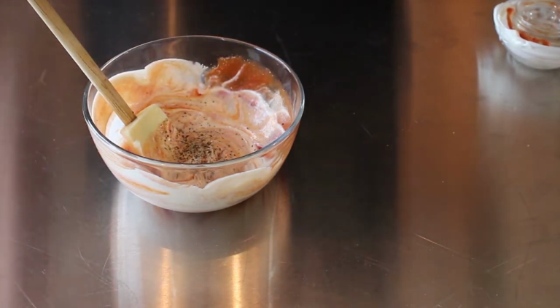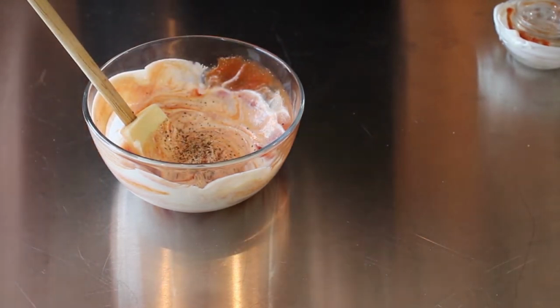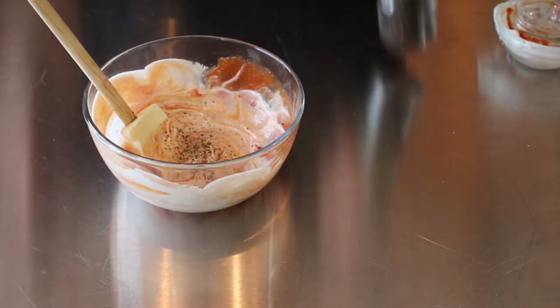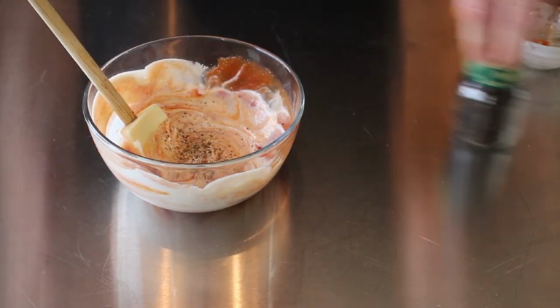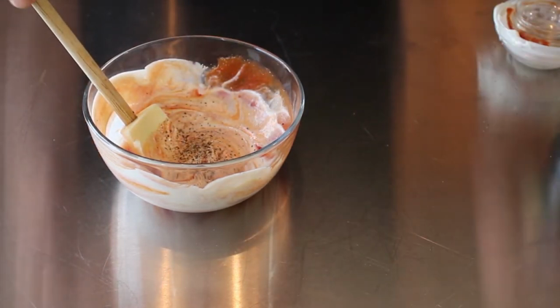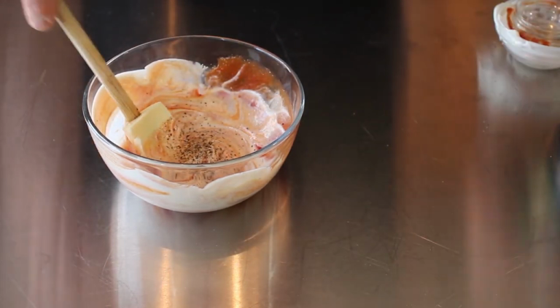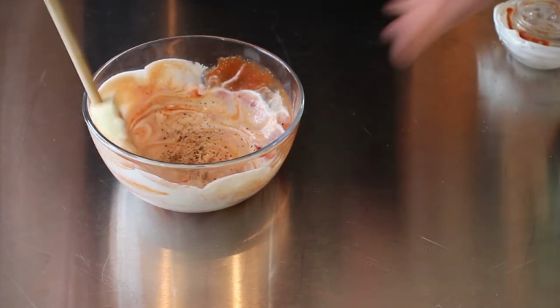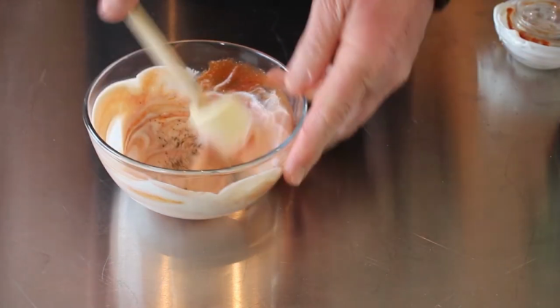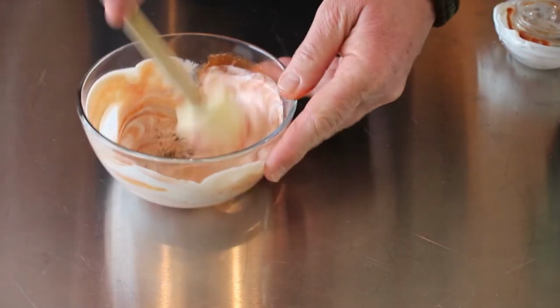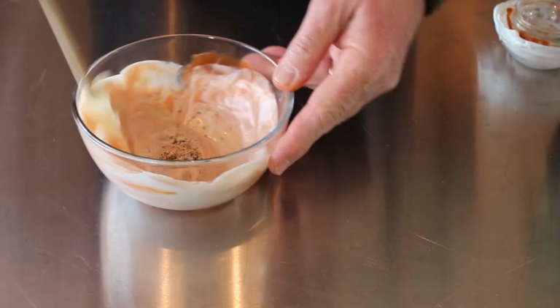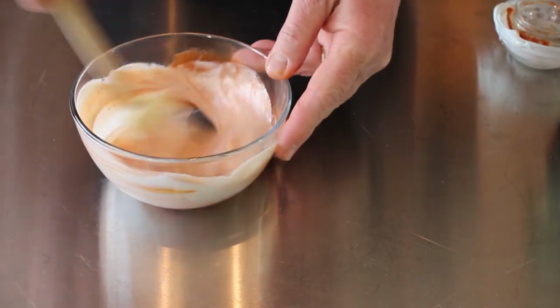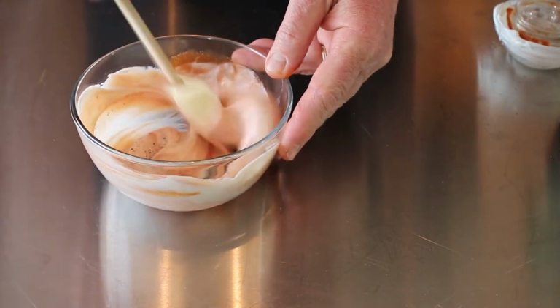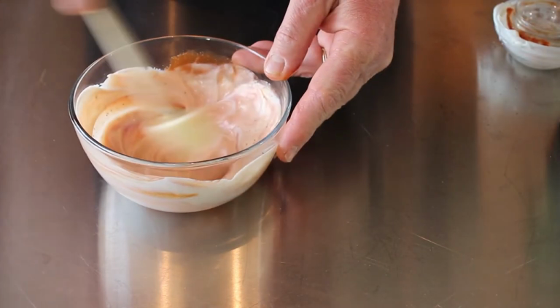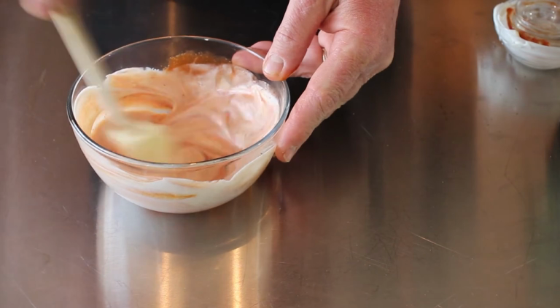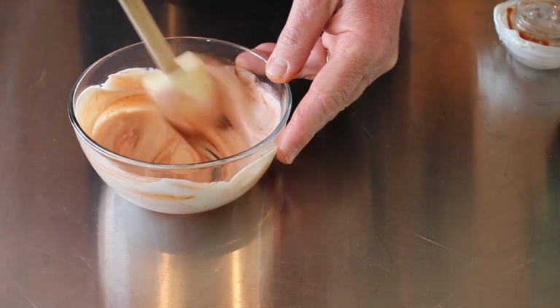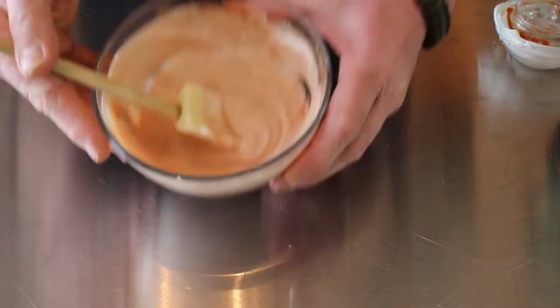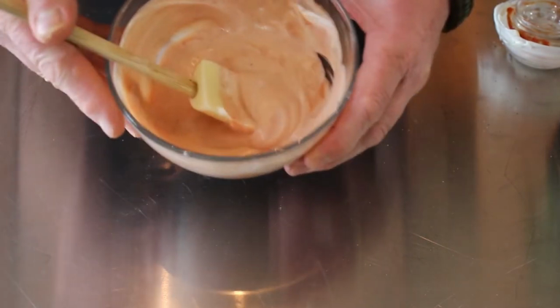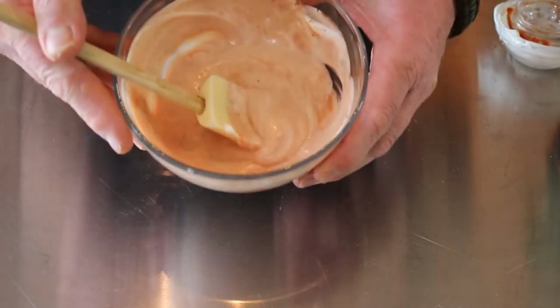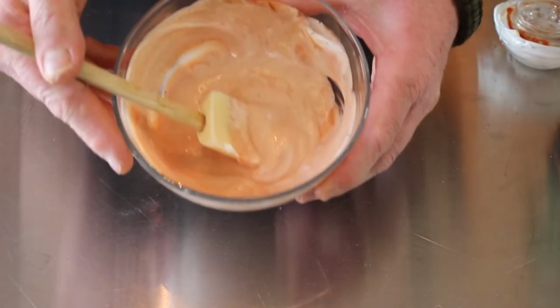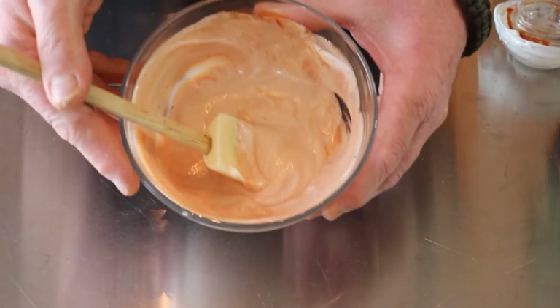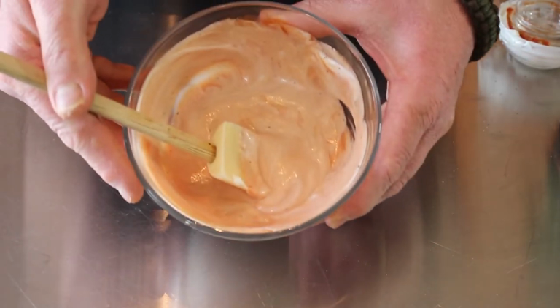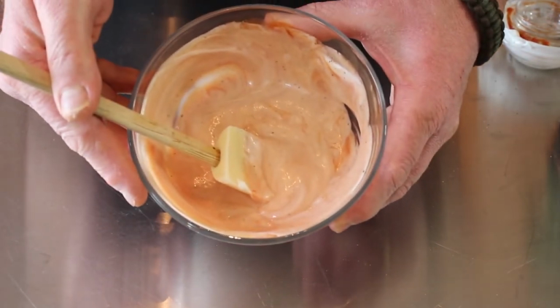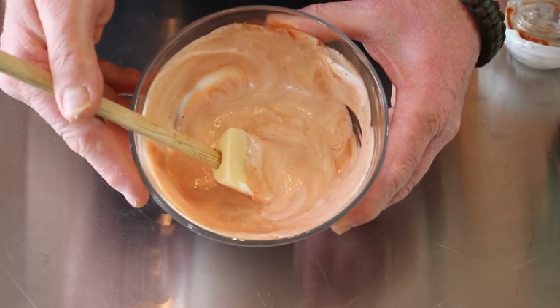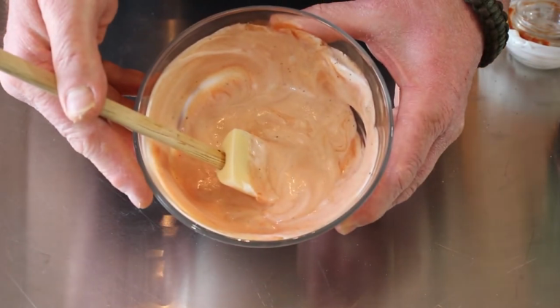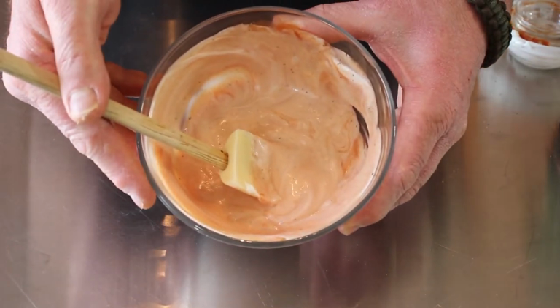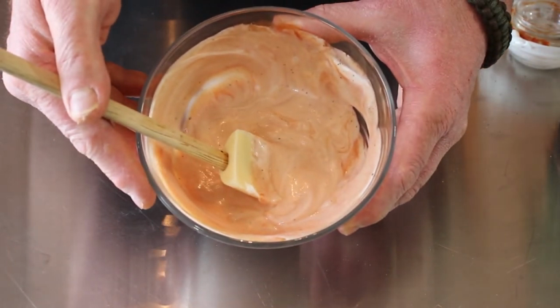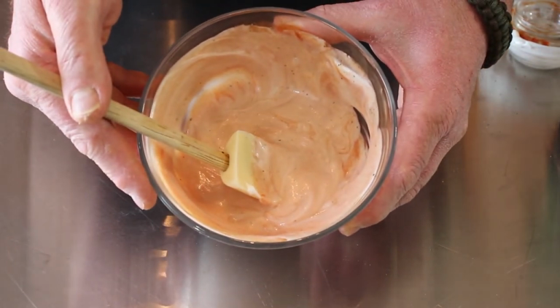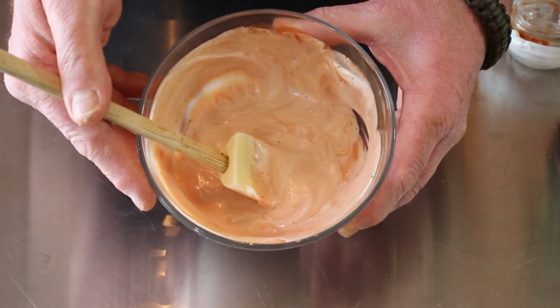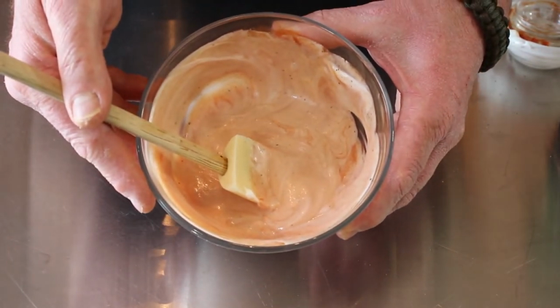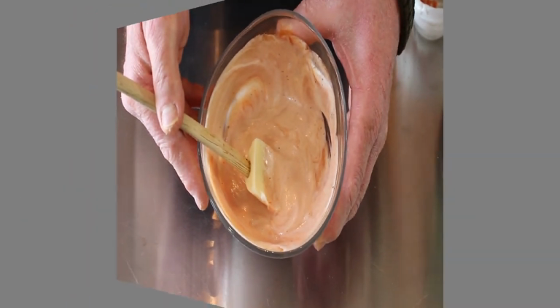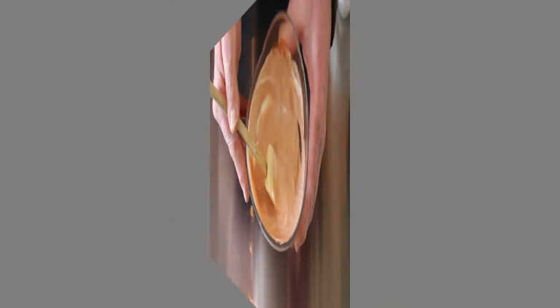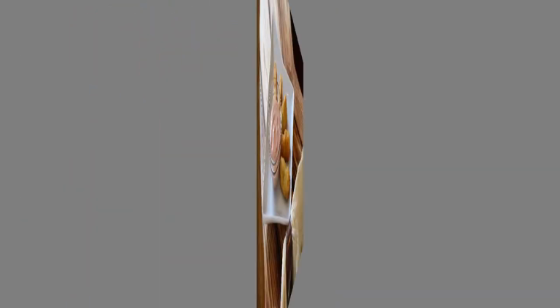This is to taste, whatever you want to put in. There's the sauce. Let's take some photos.